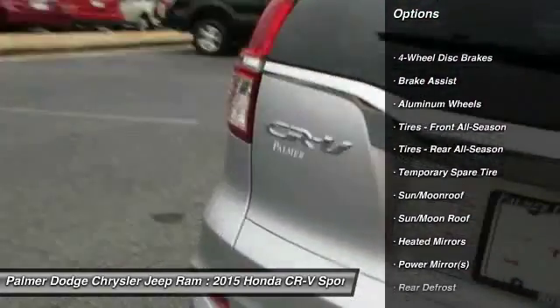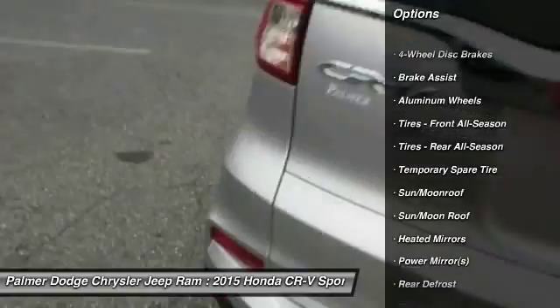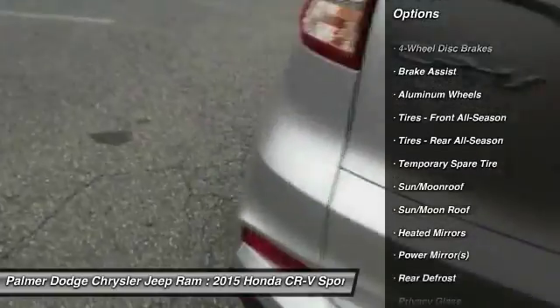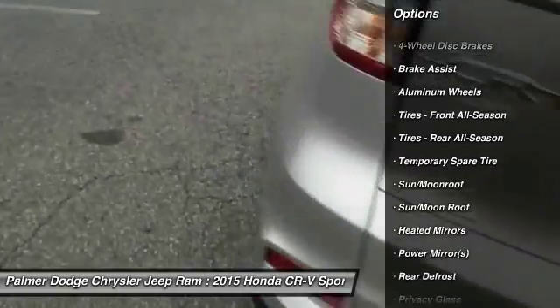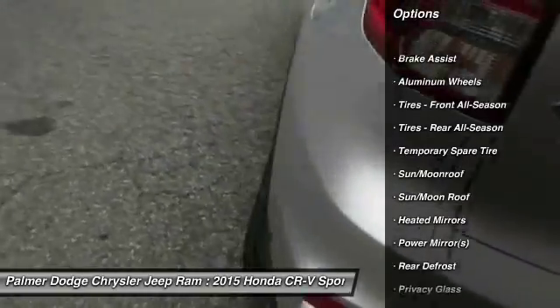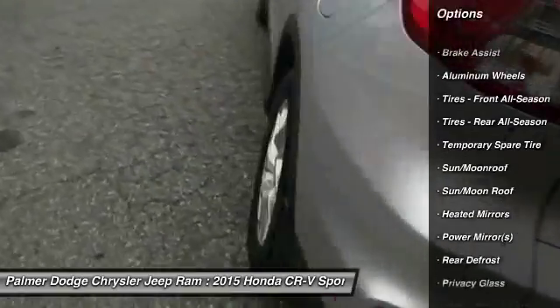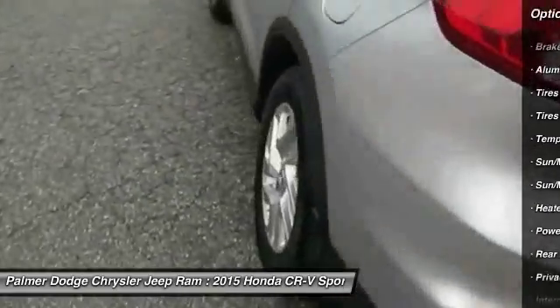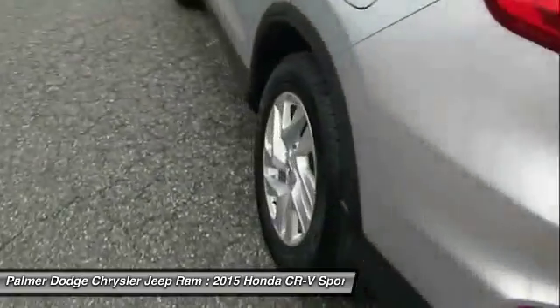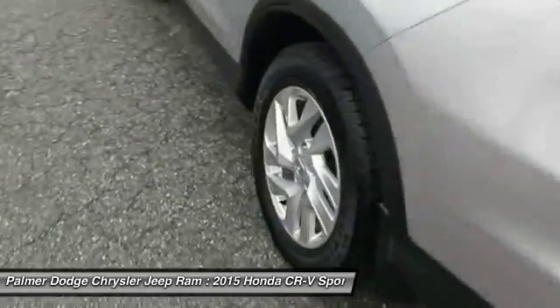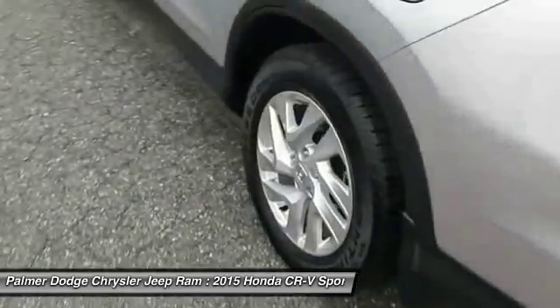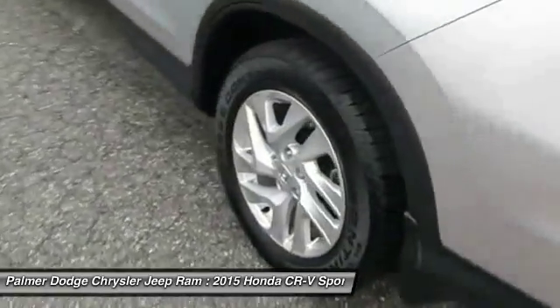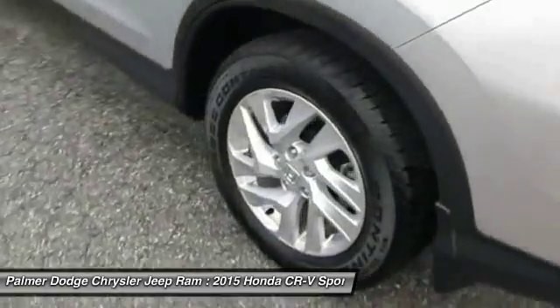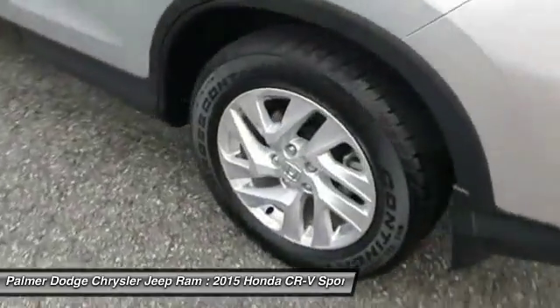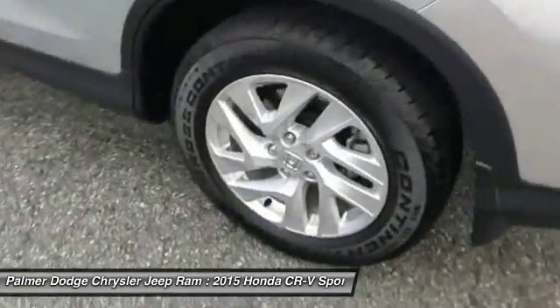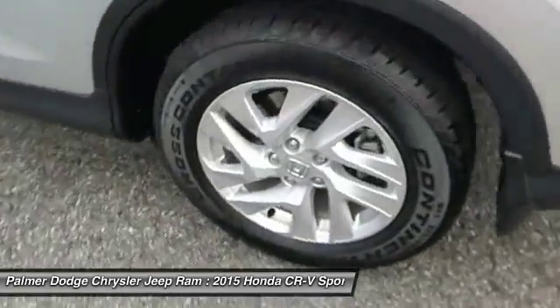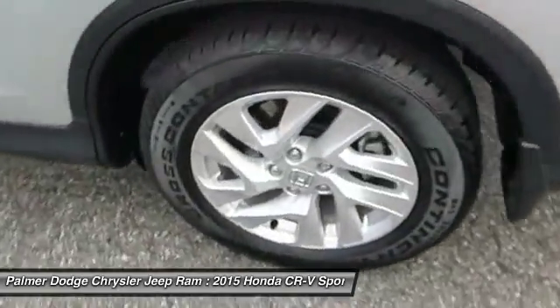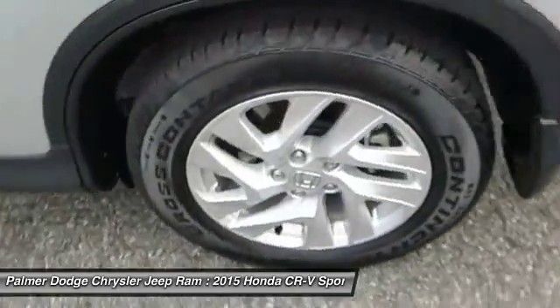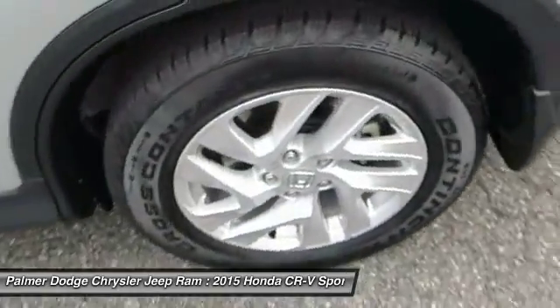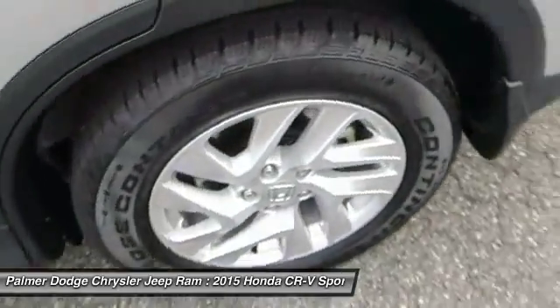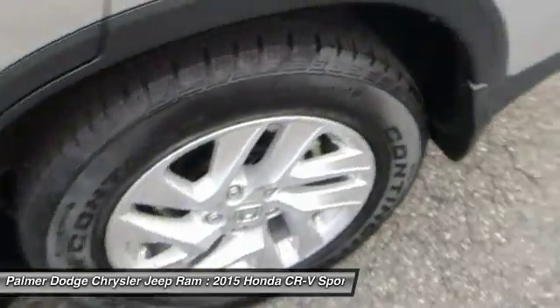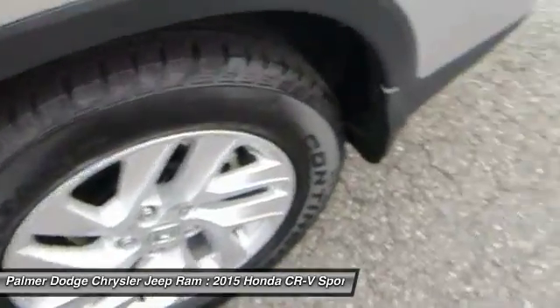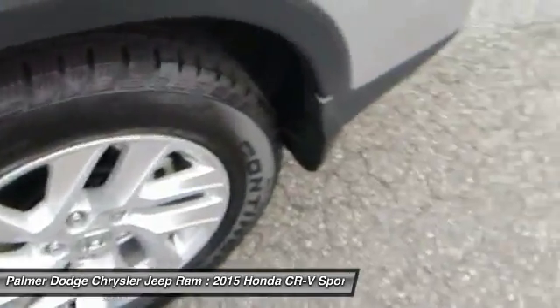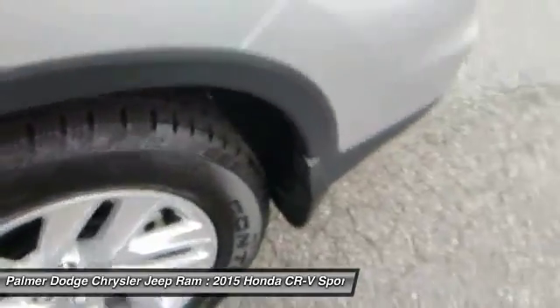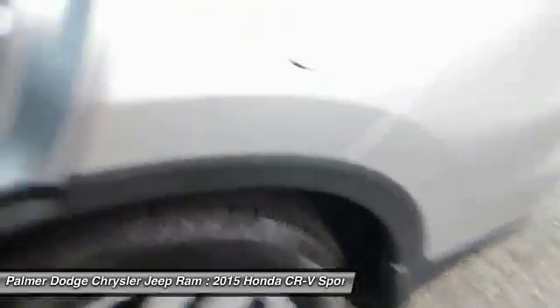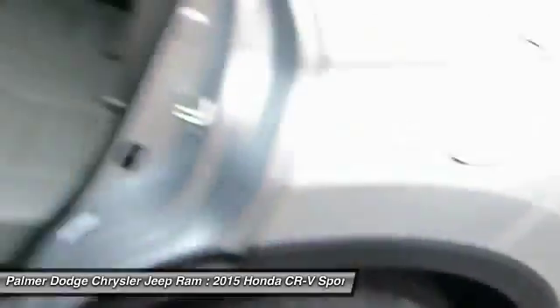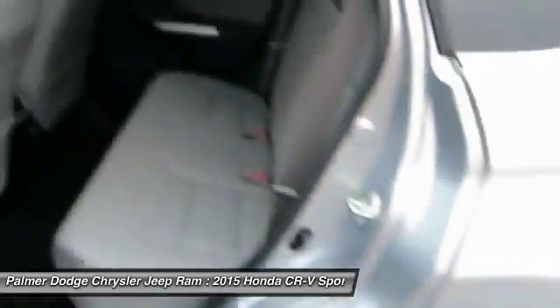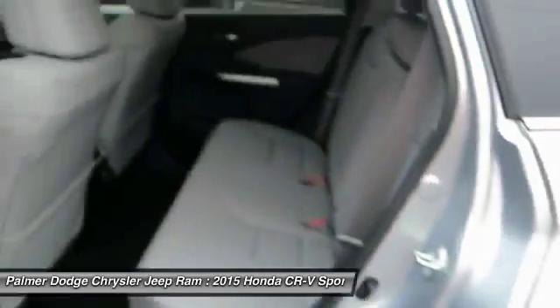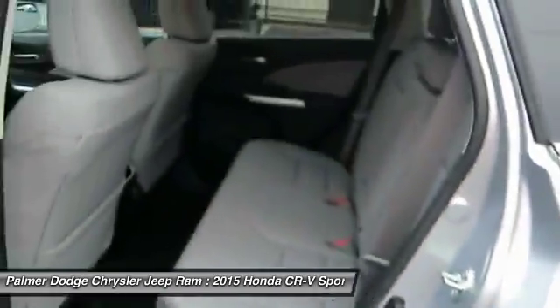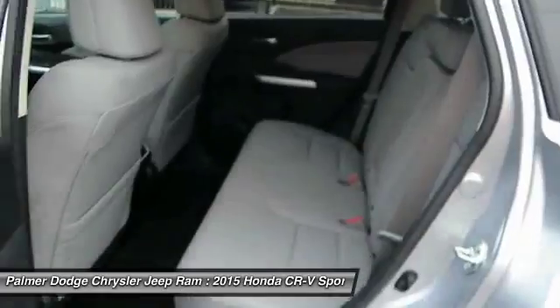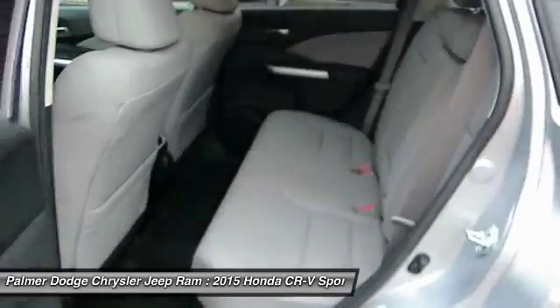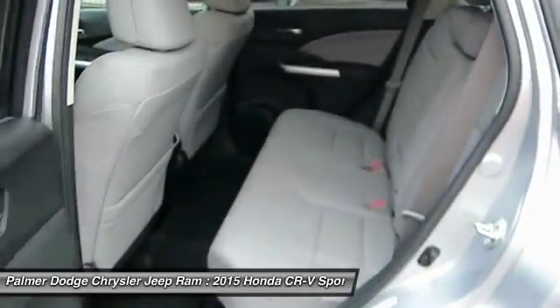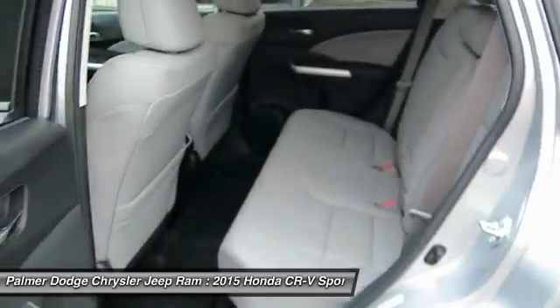Leather-wrapped steering wheel, power steering, adjustable steering wheel, four-wheel disc brakes, cruise control.